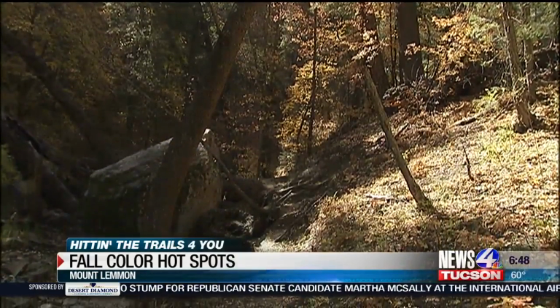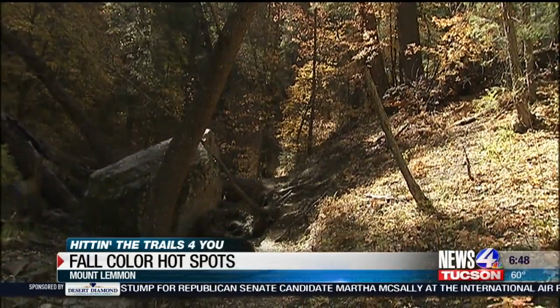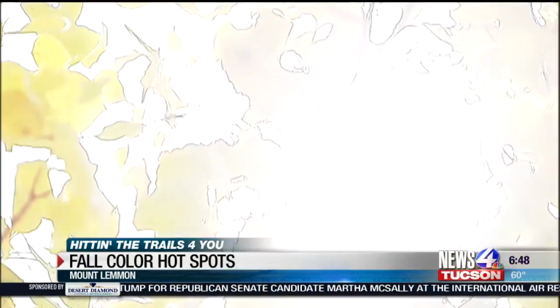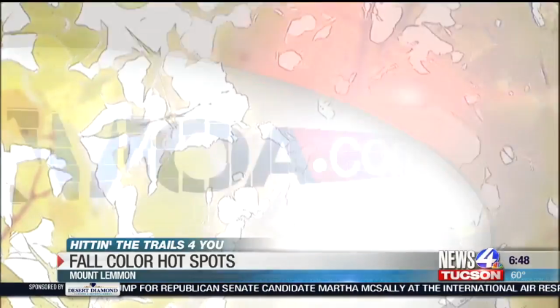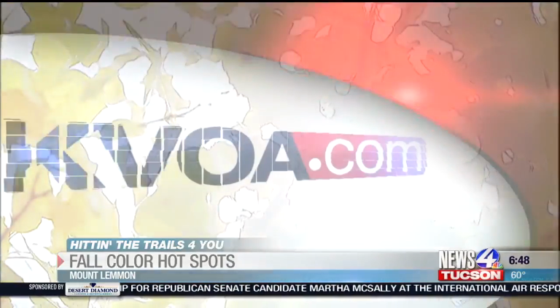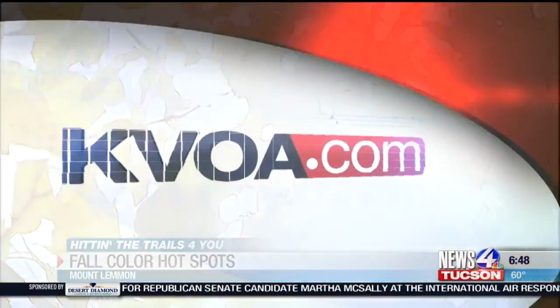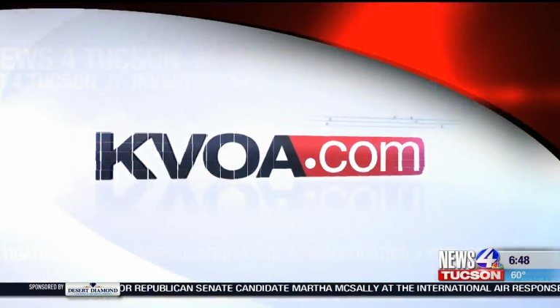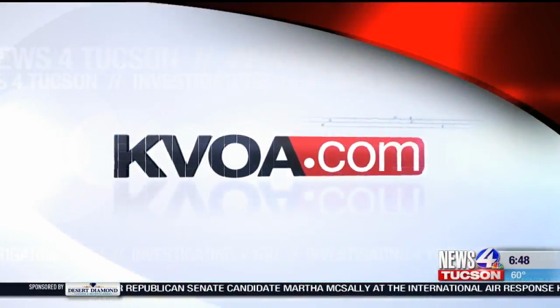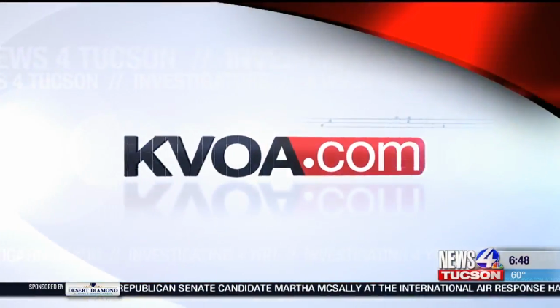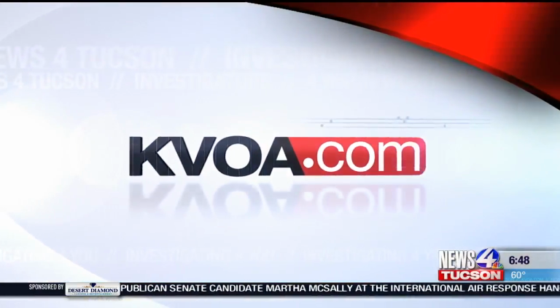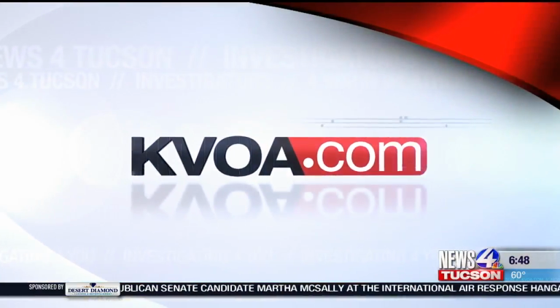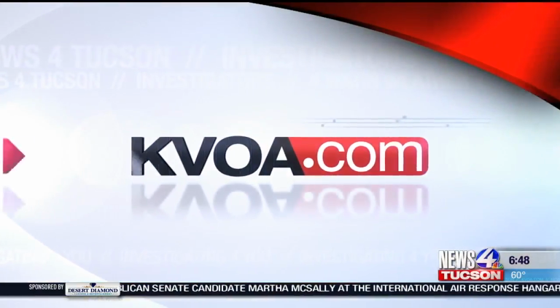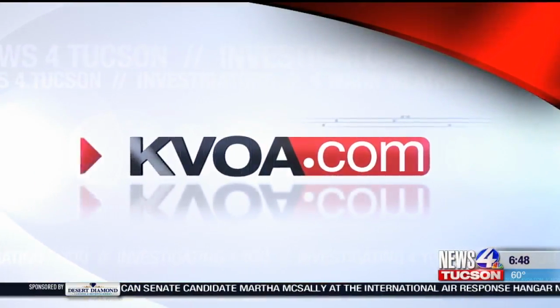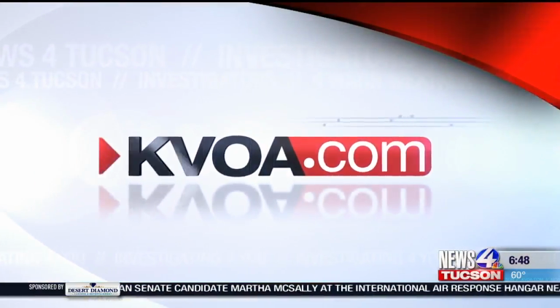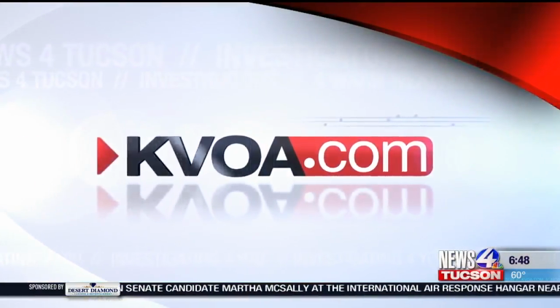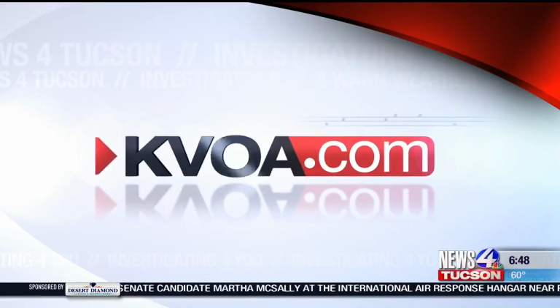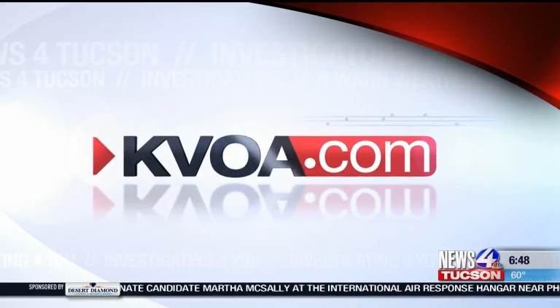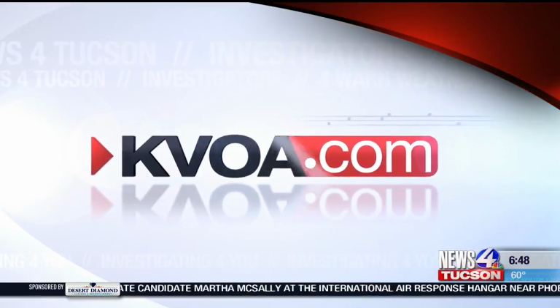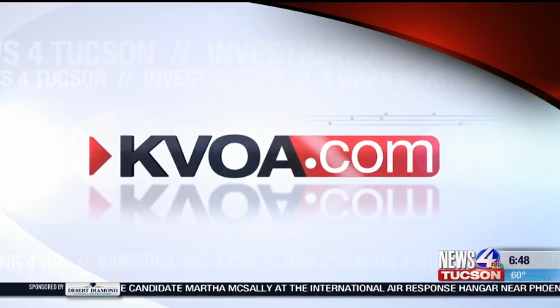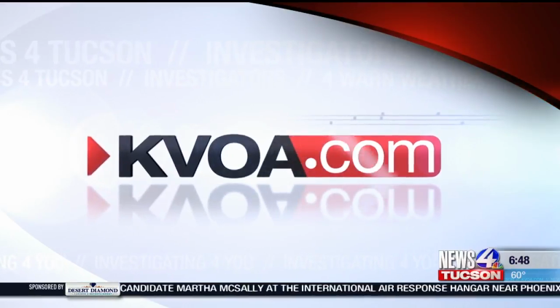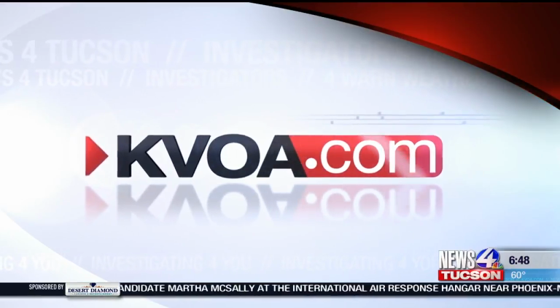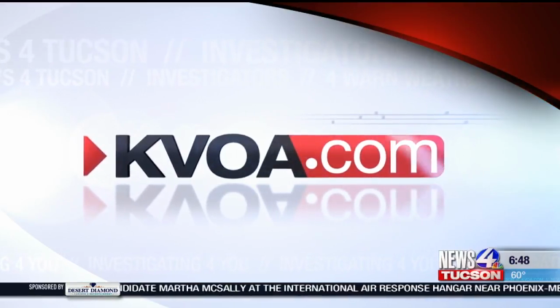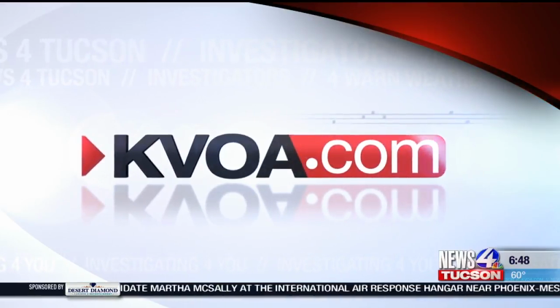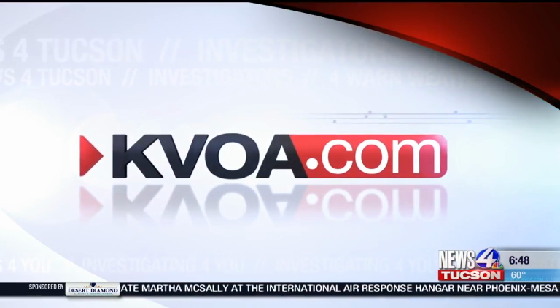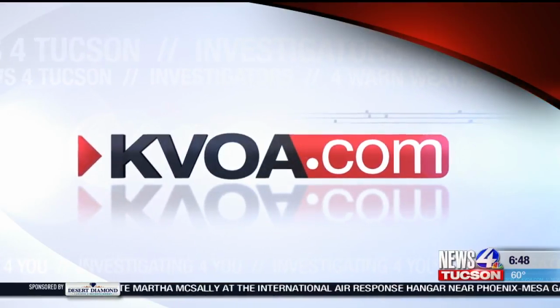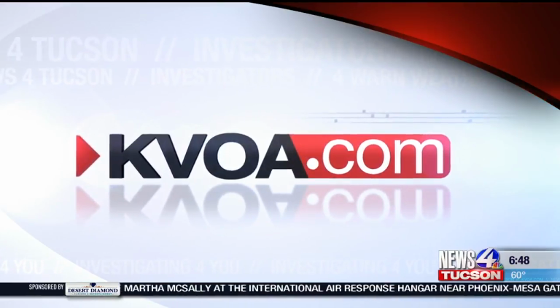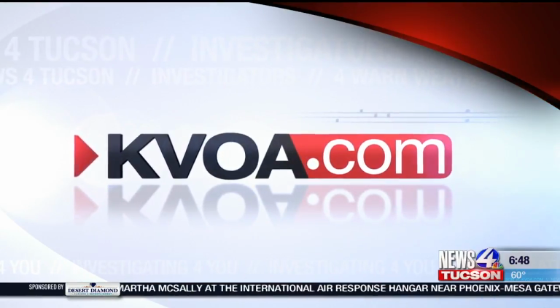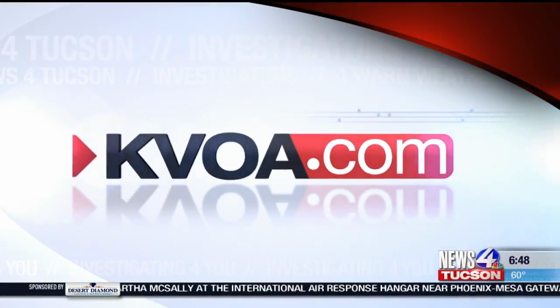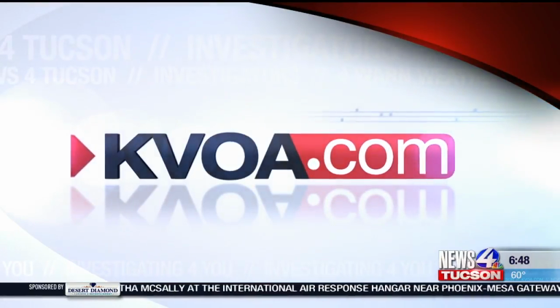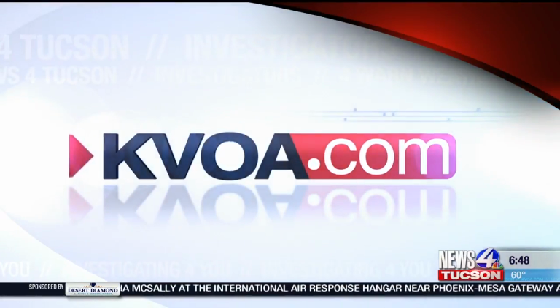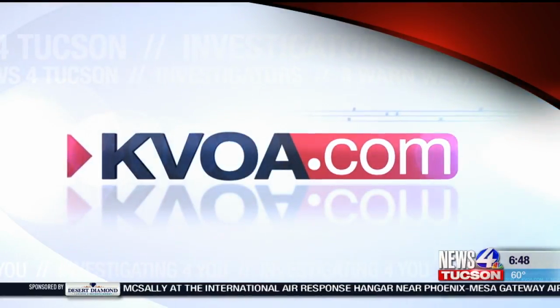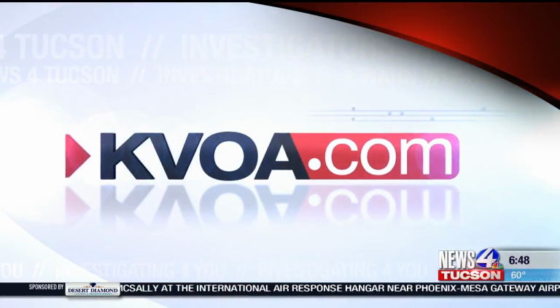Directions and trail maps for these fall color hot spots are yours right now at KVOA.com.